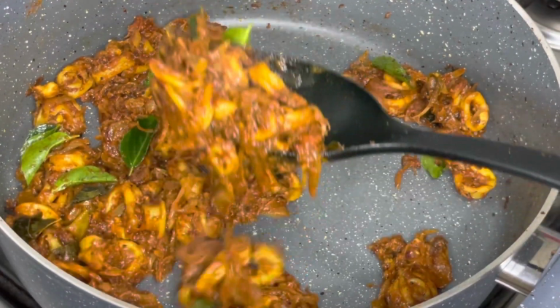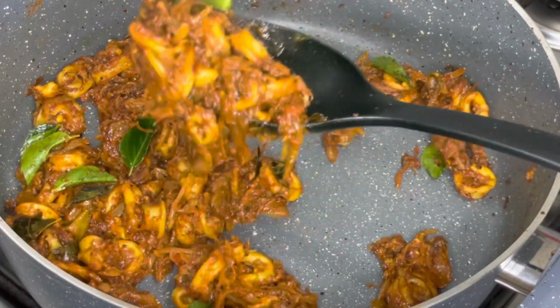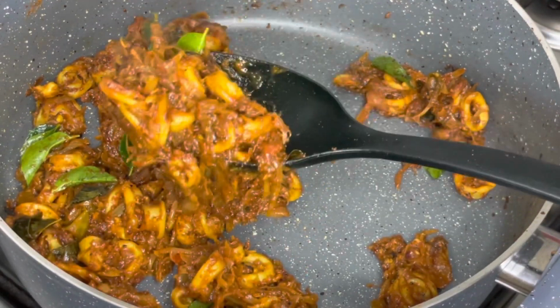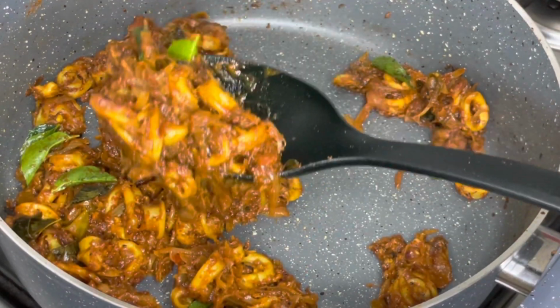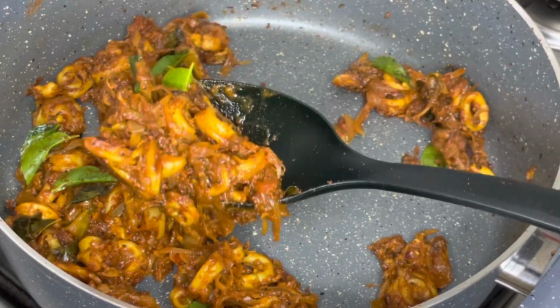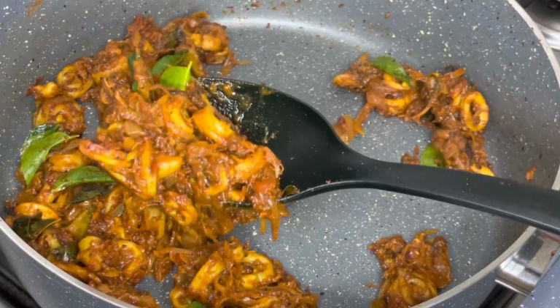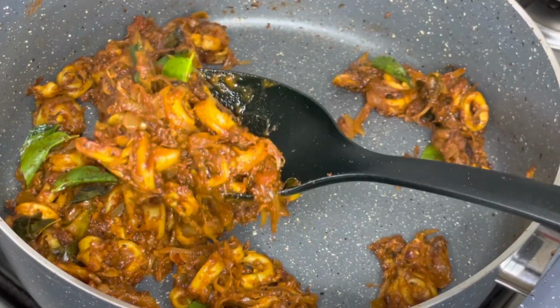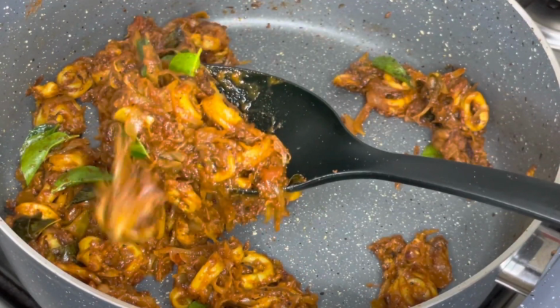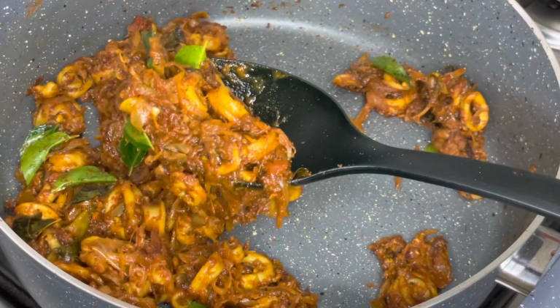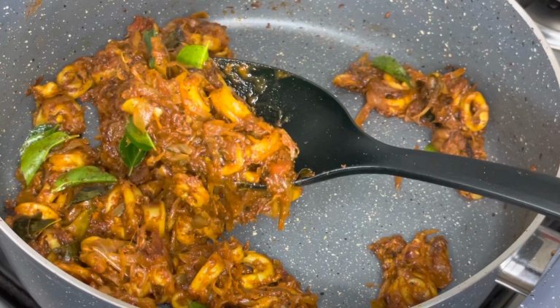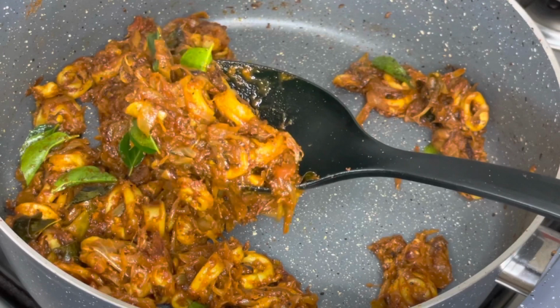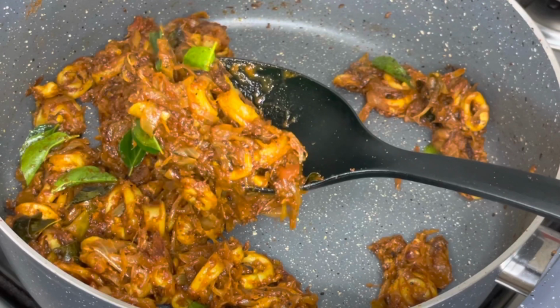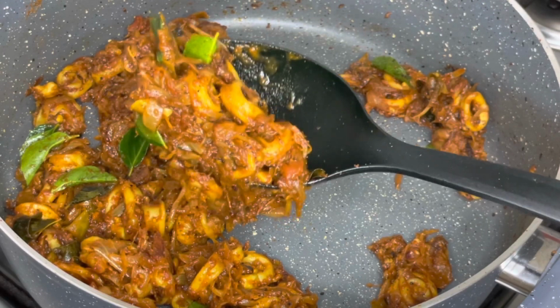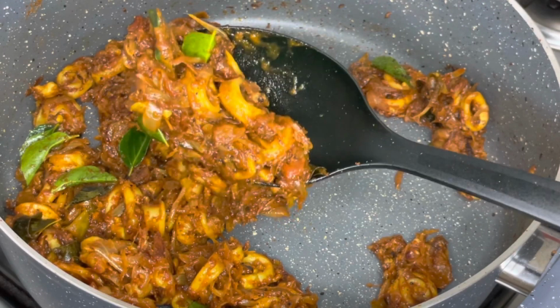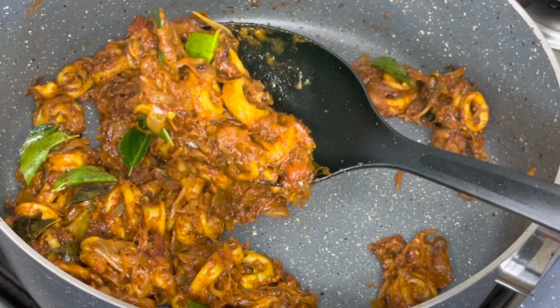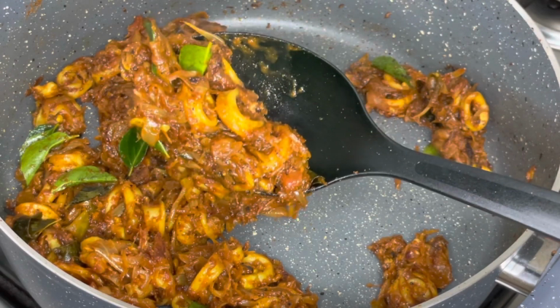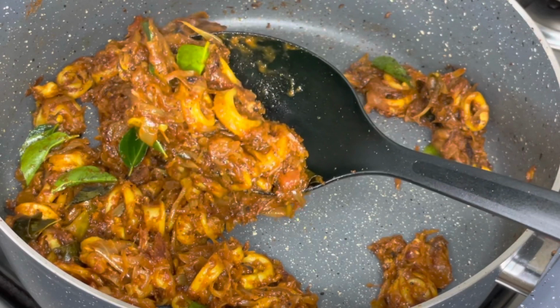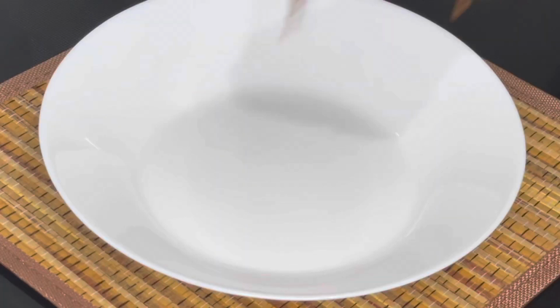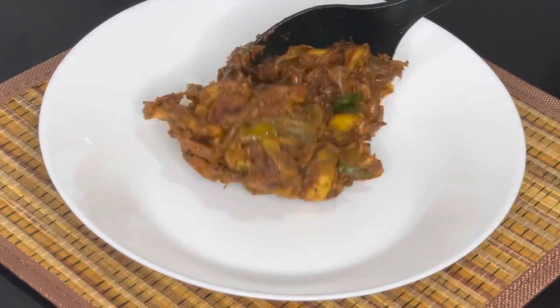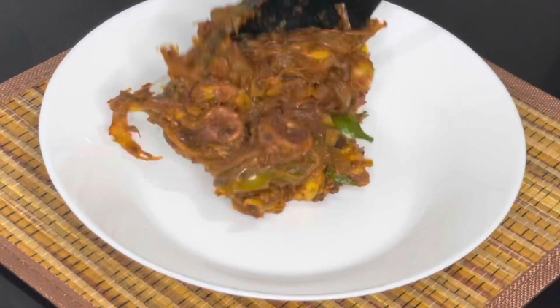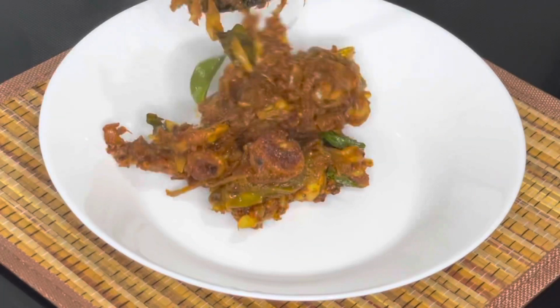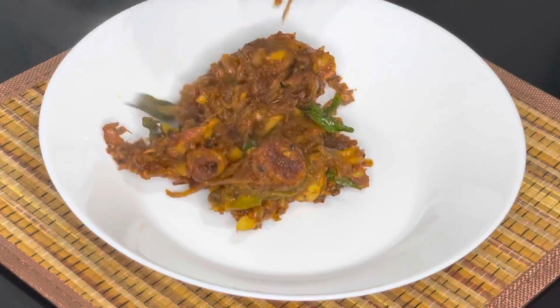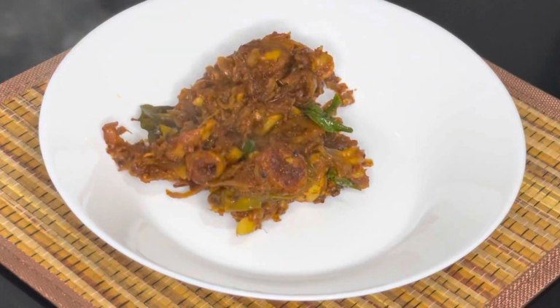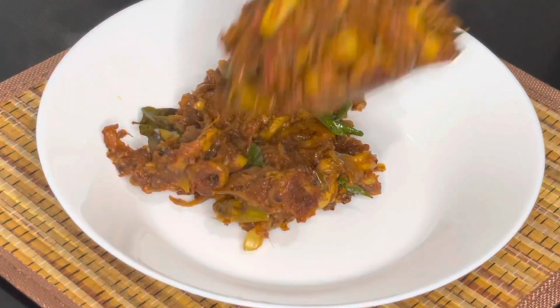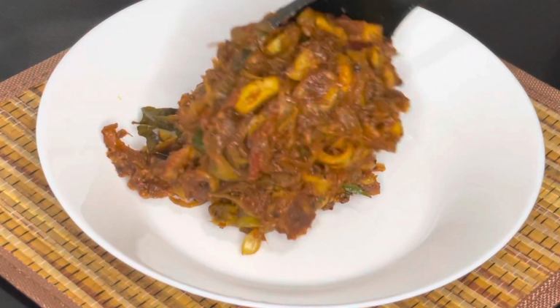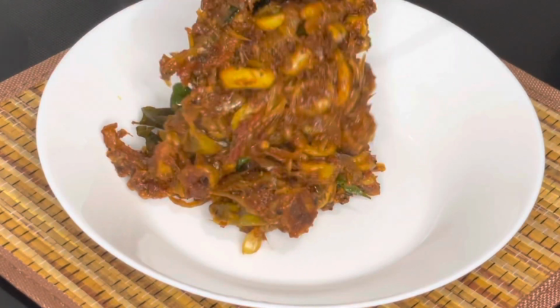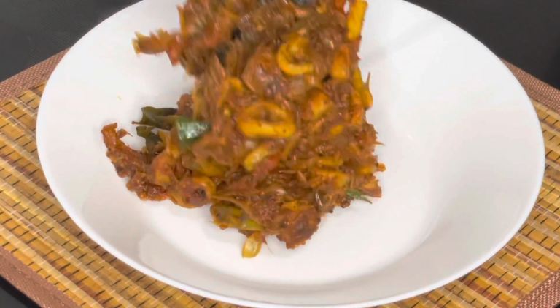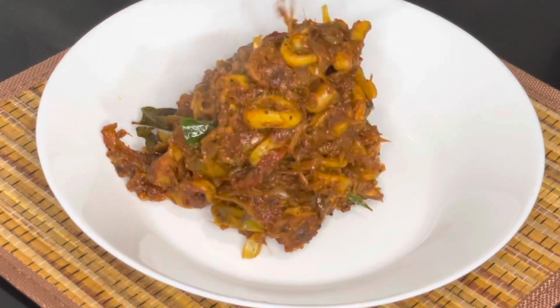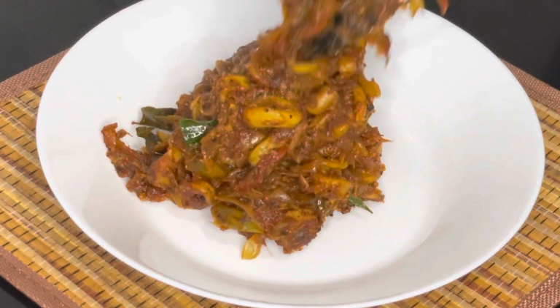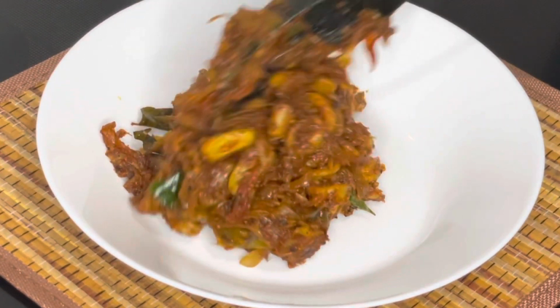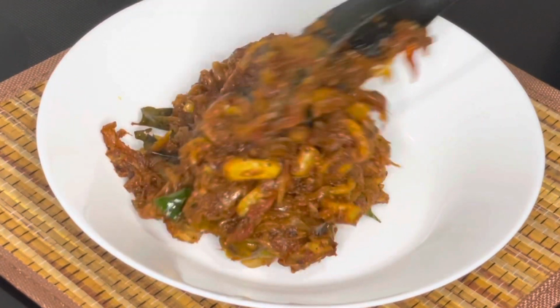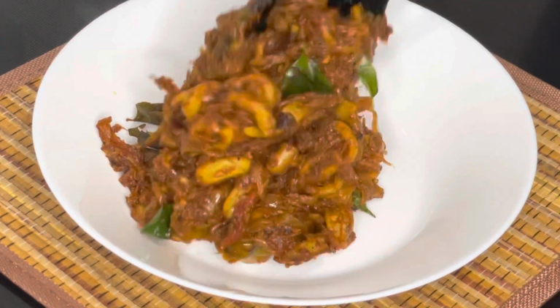It is a good combination with chapatis. Let's try it.